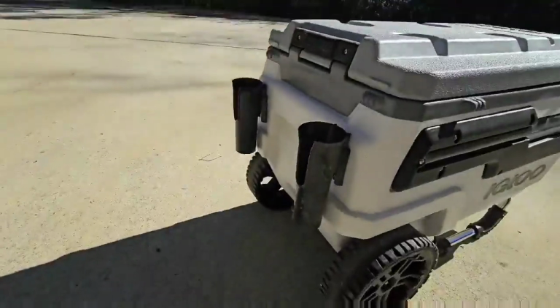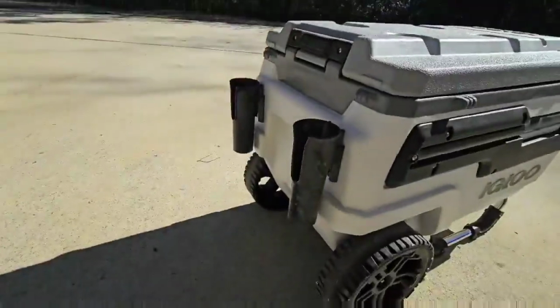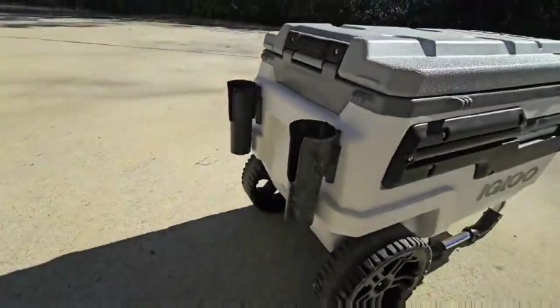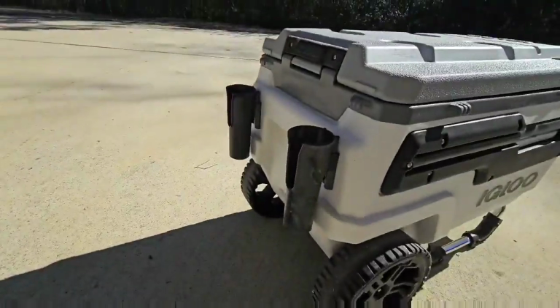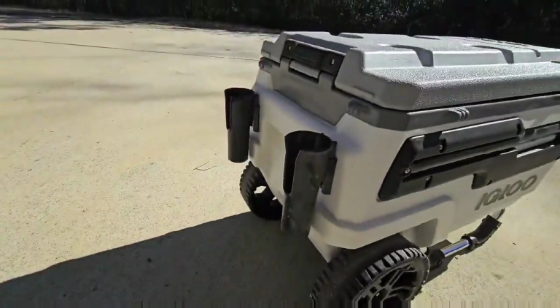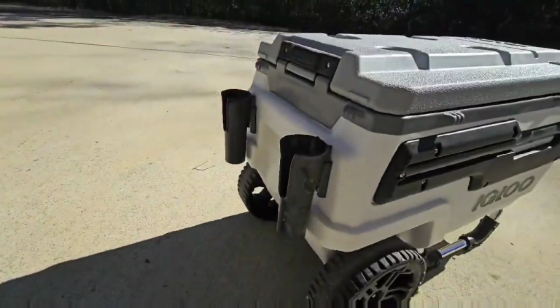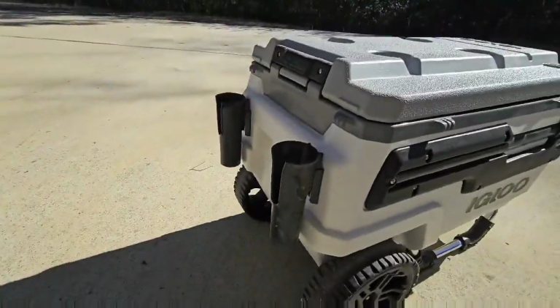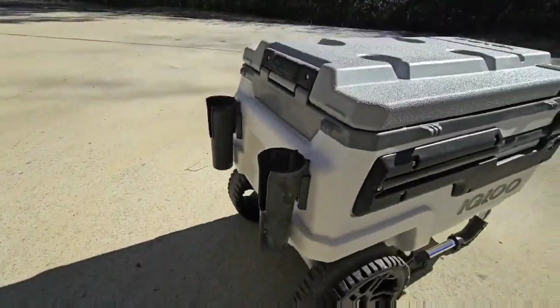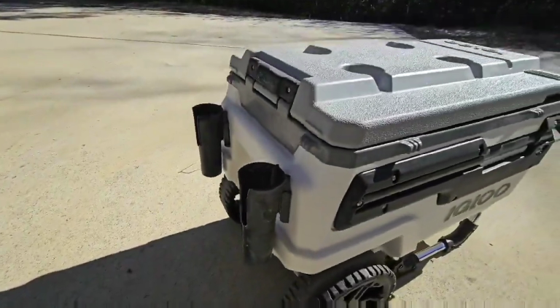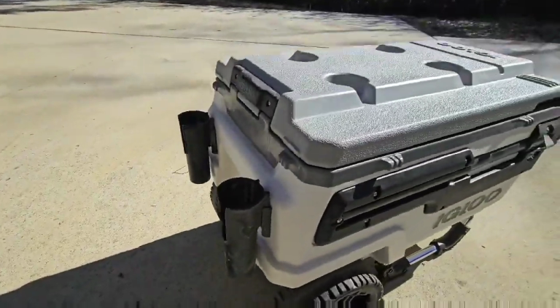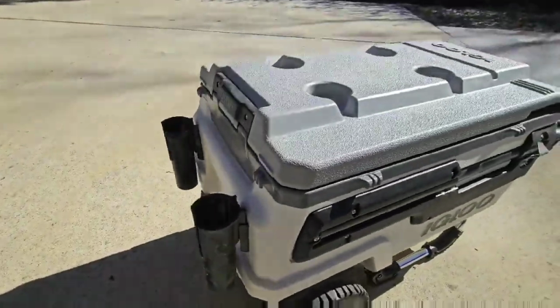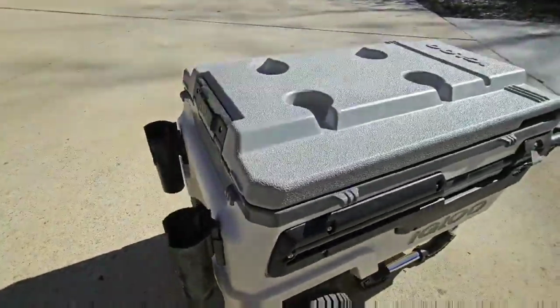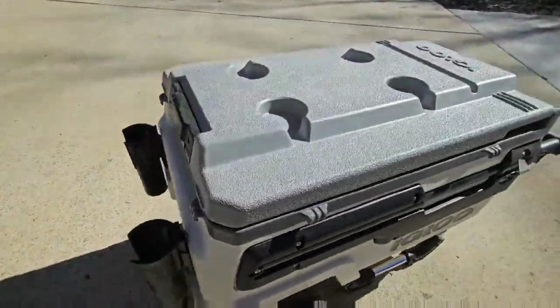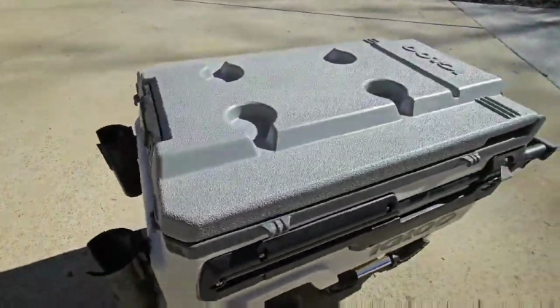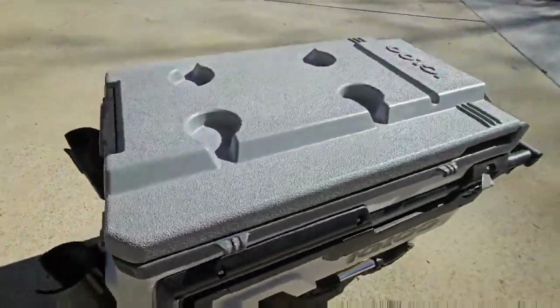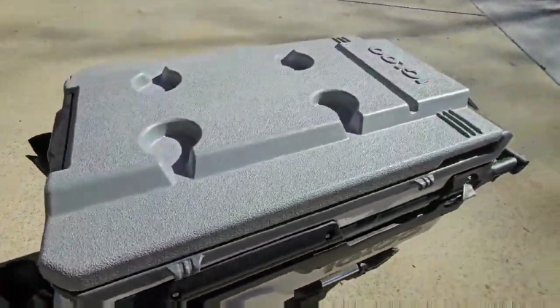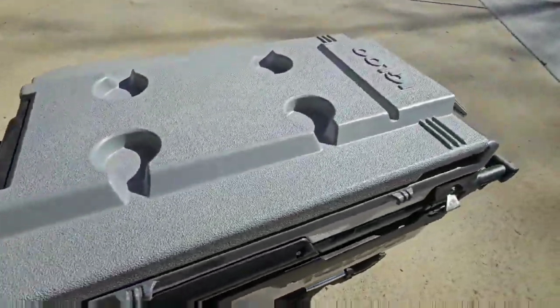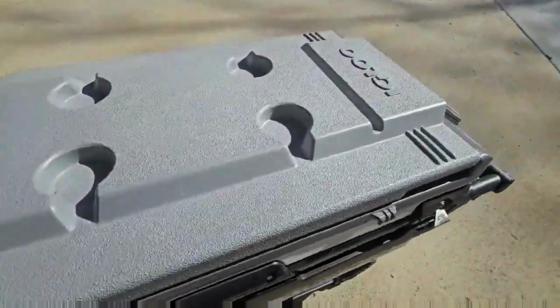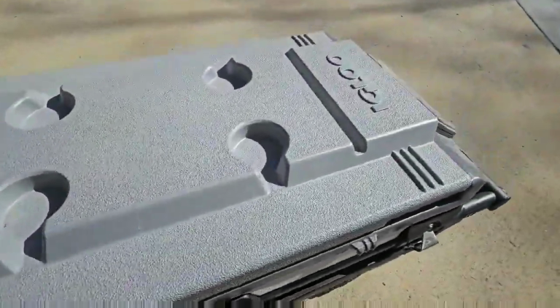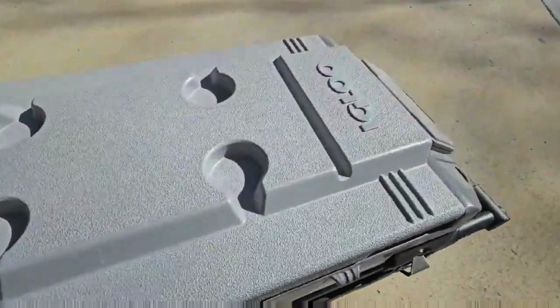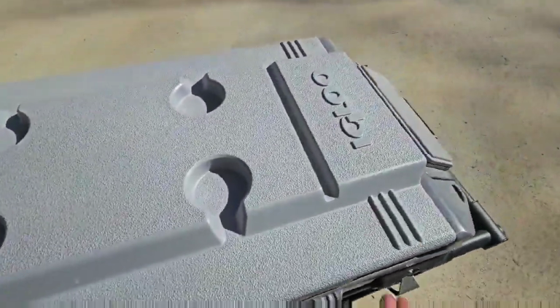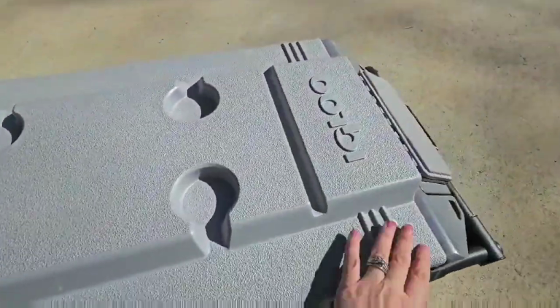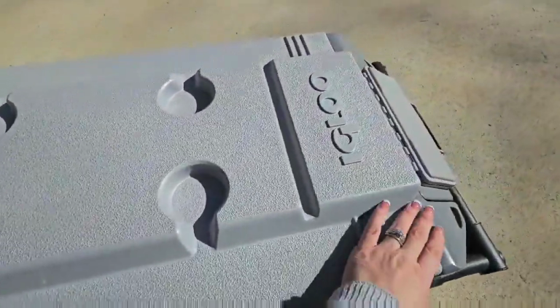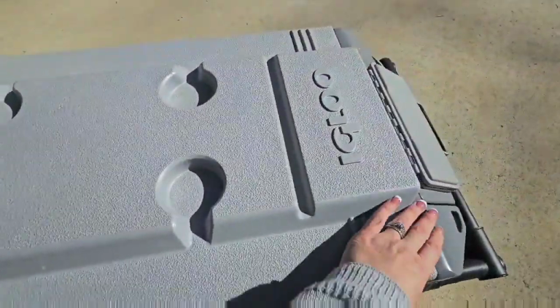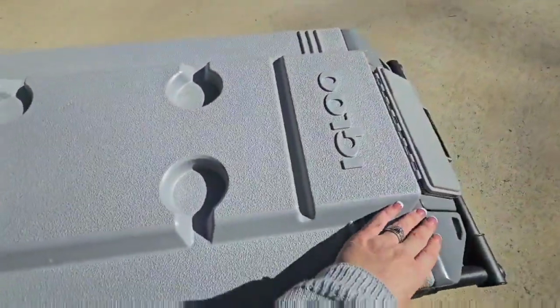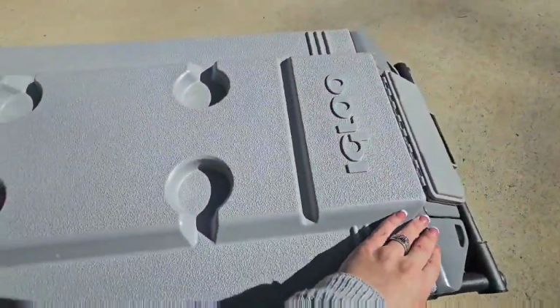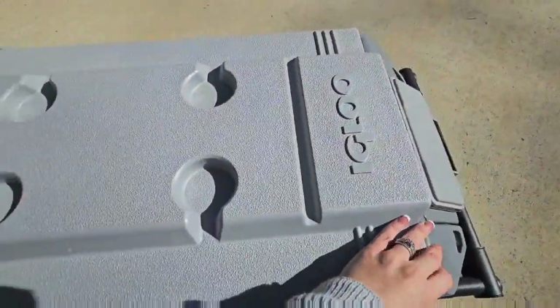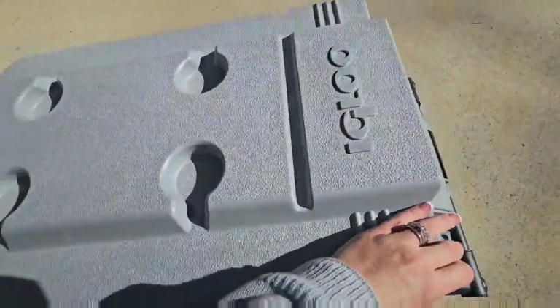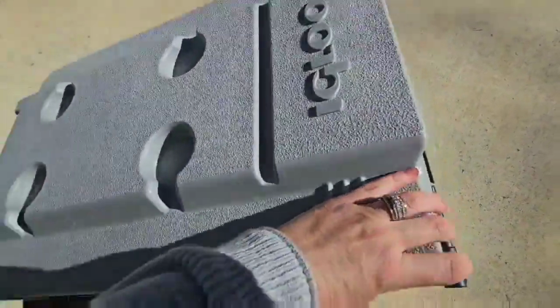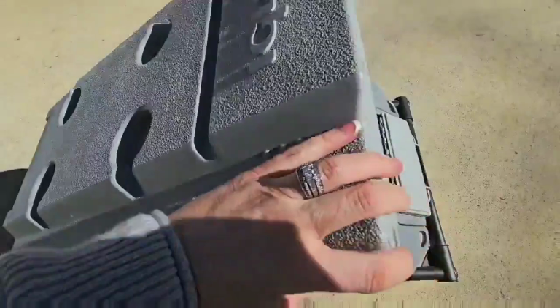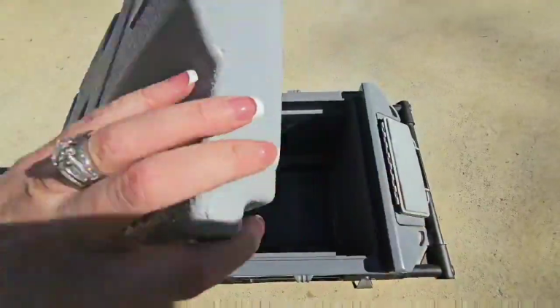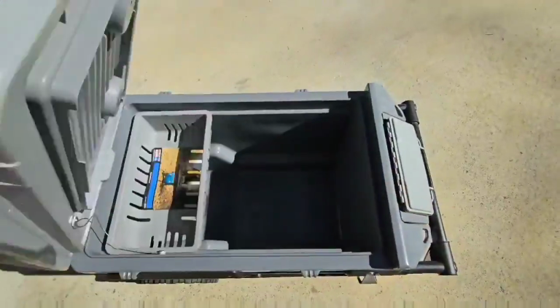It has oversized wheels to tackle sand and challenging terrain. They're 10-inch, never-flat, non-marking wheels.